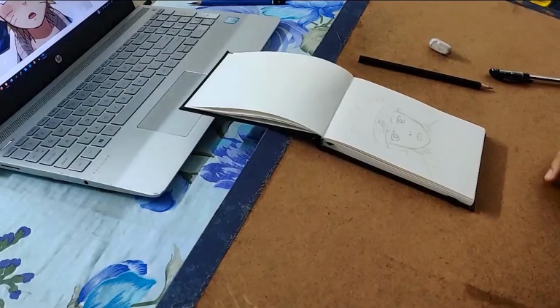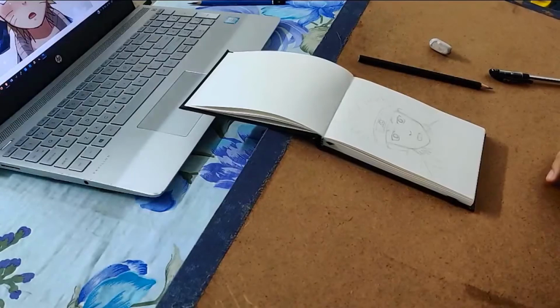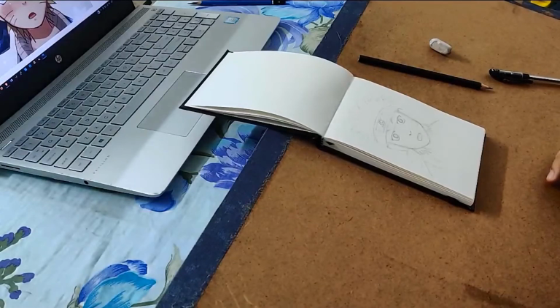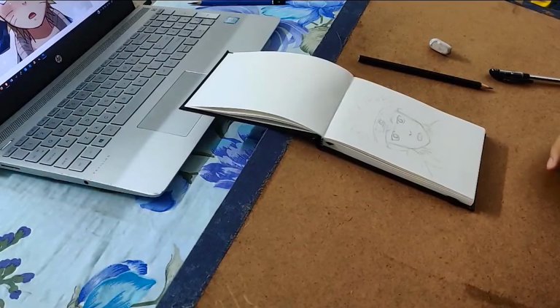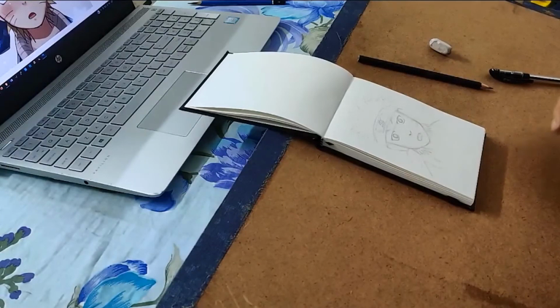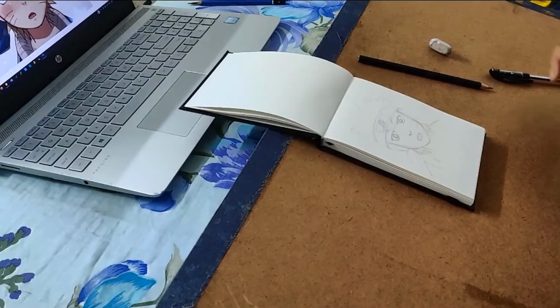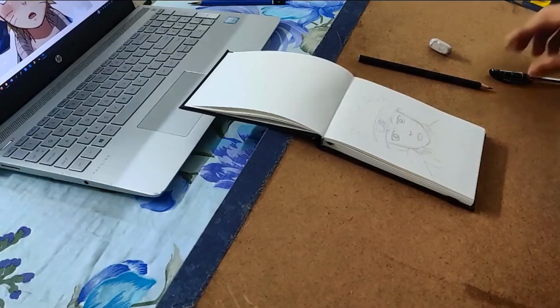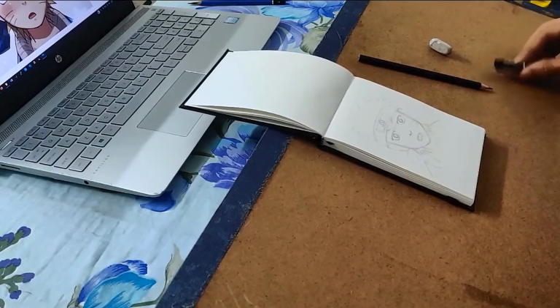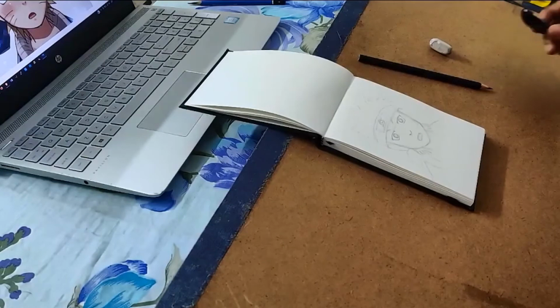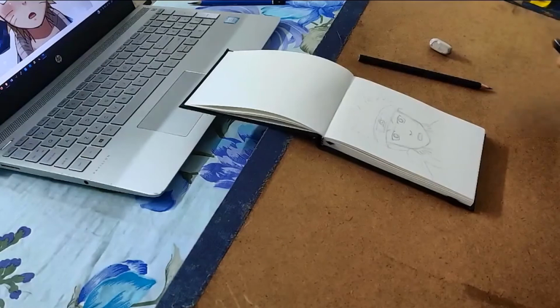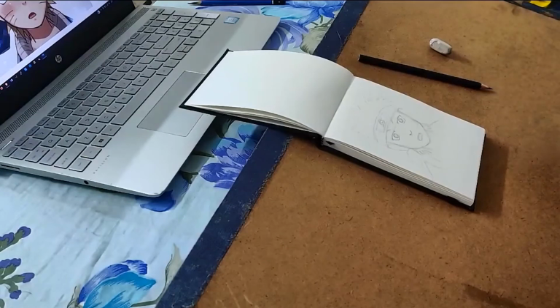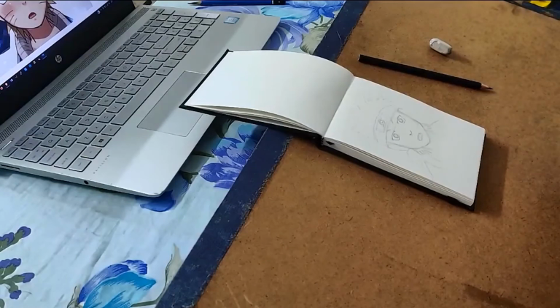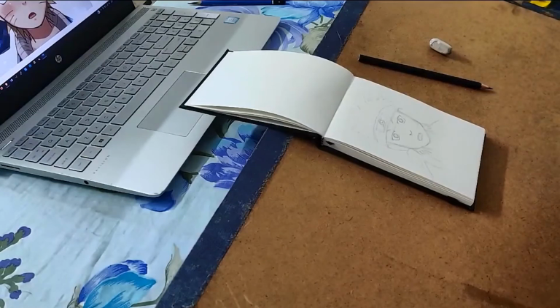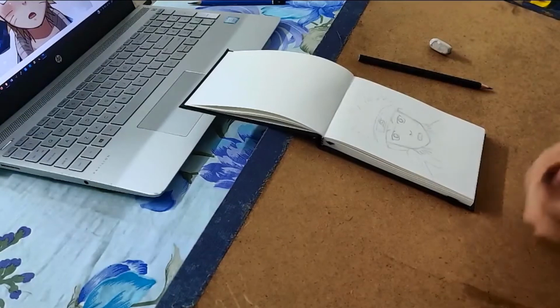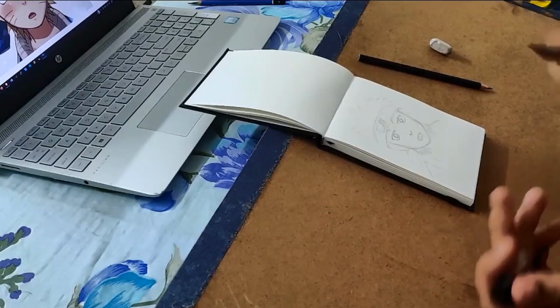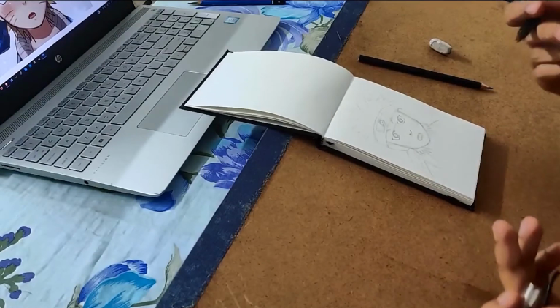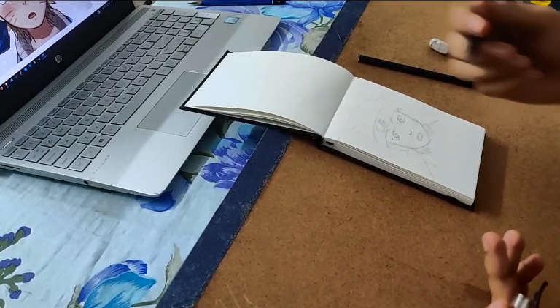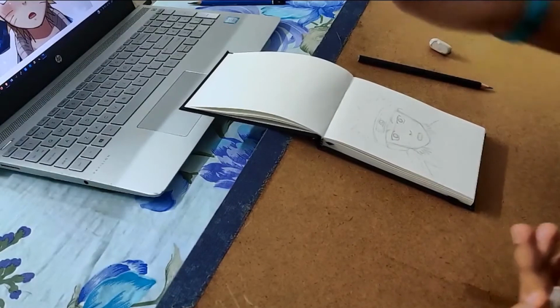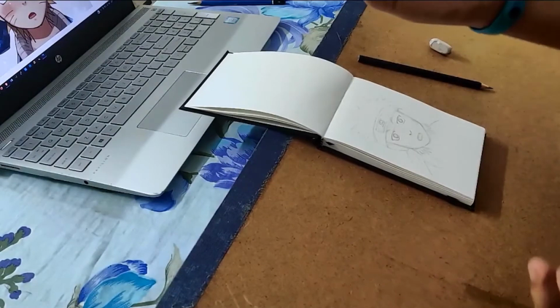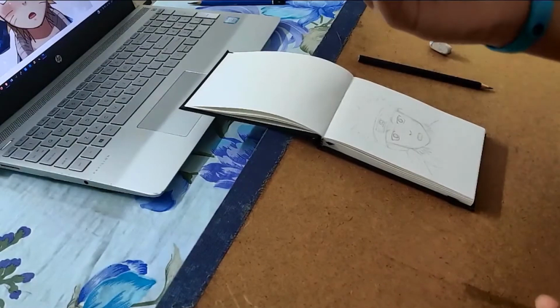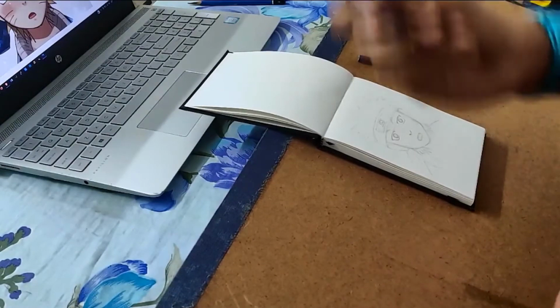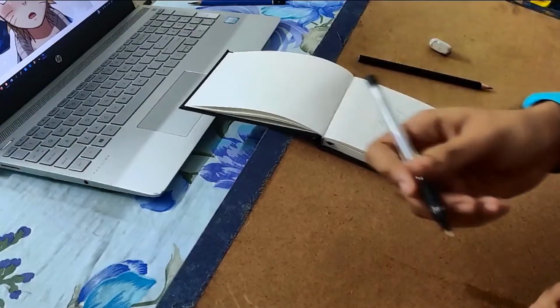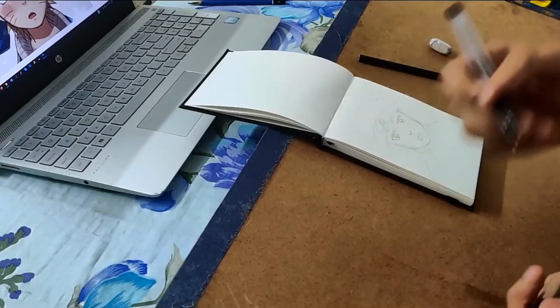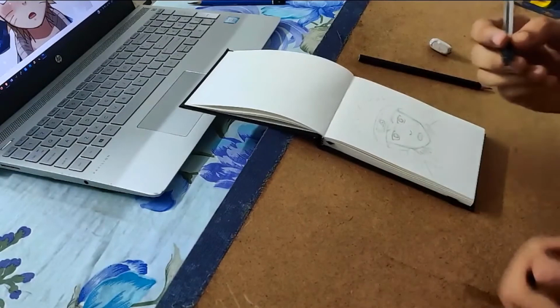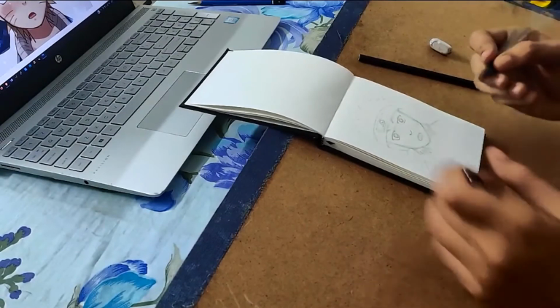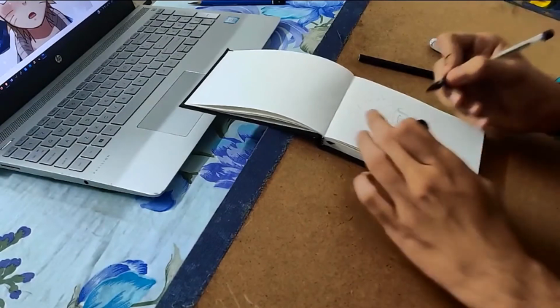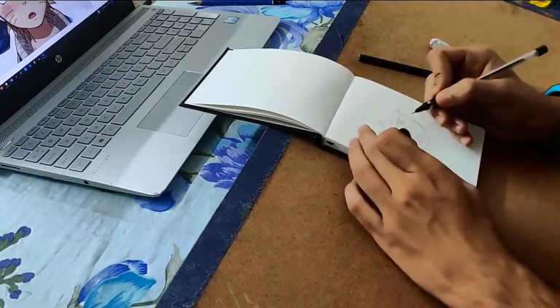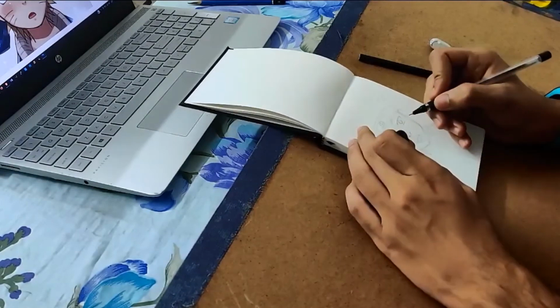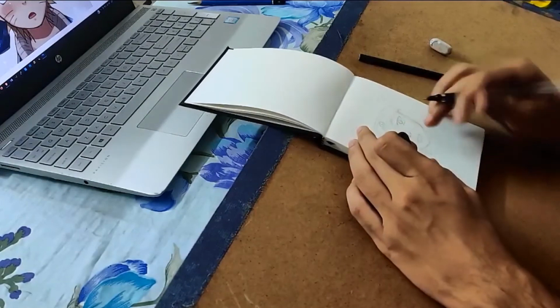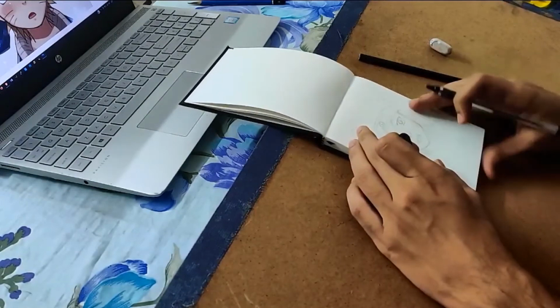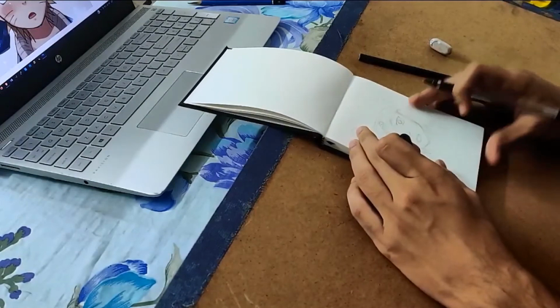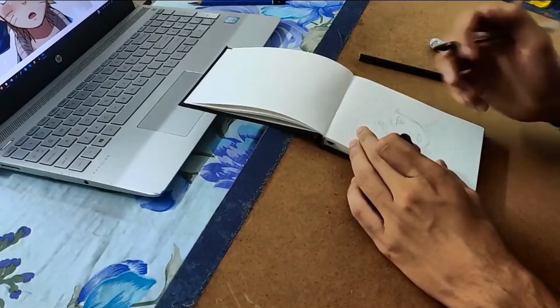Okay, now we are going to make an outline in pen. Let's go.